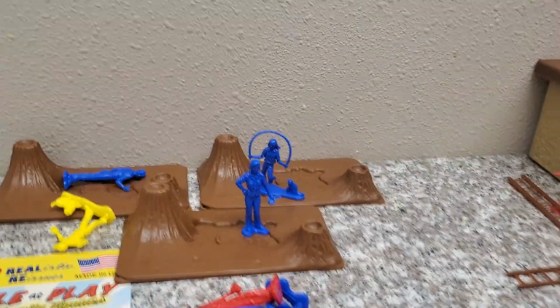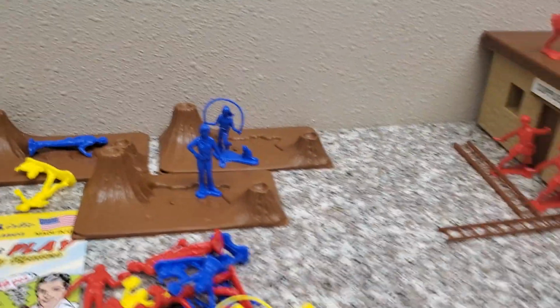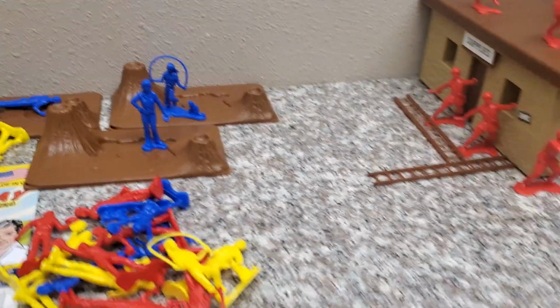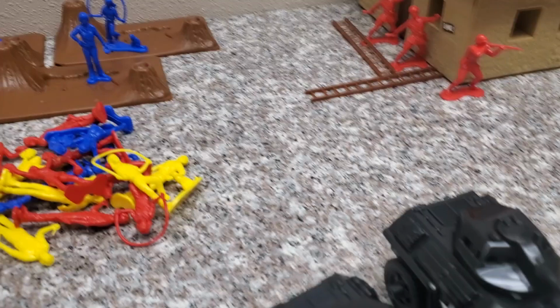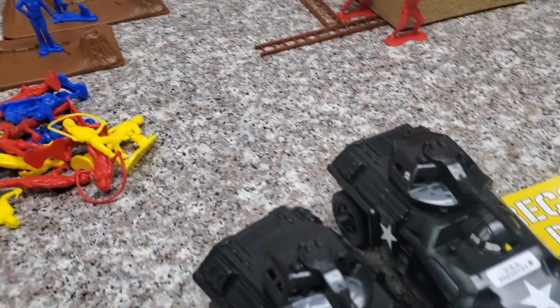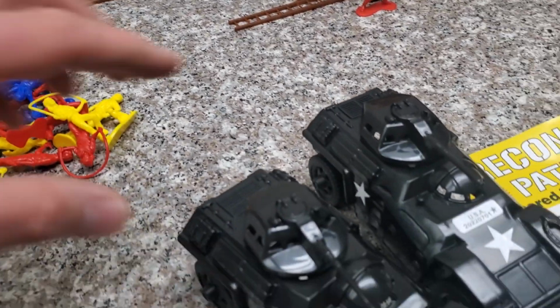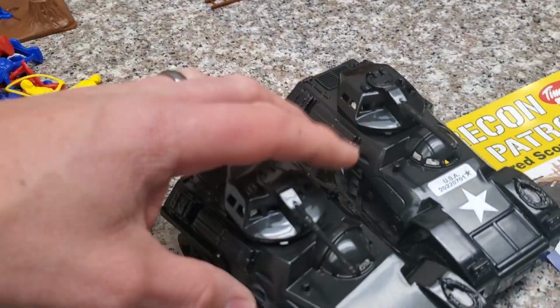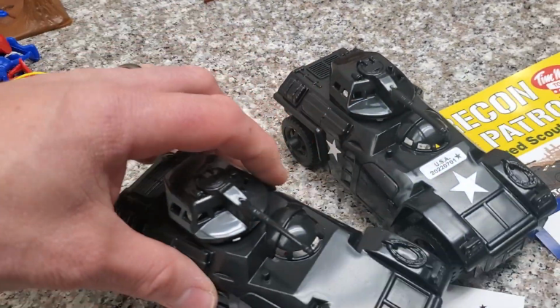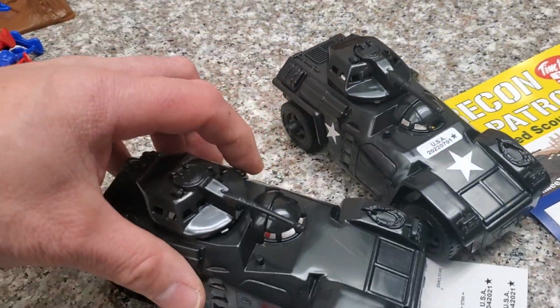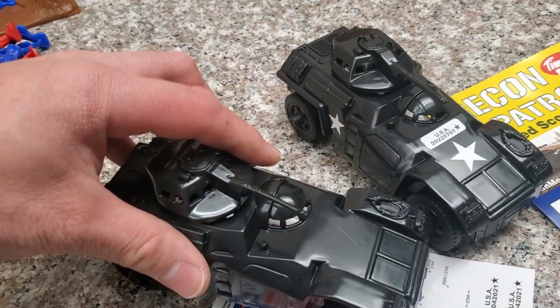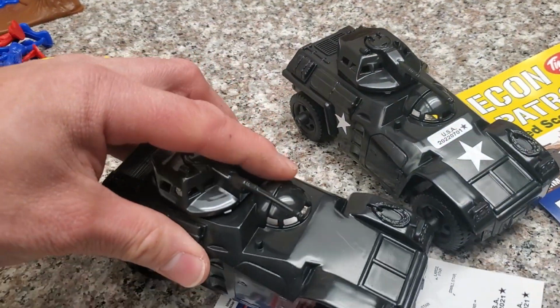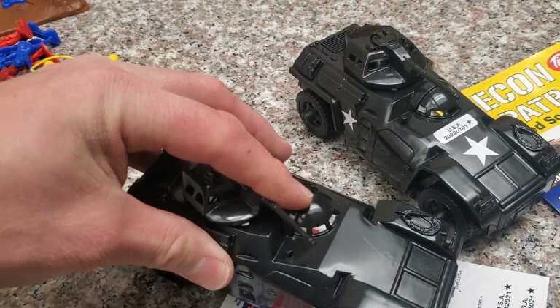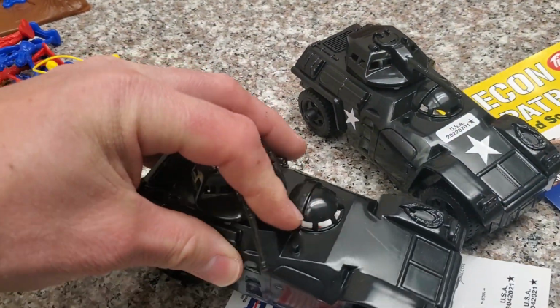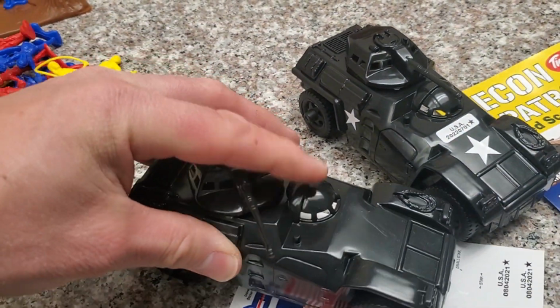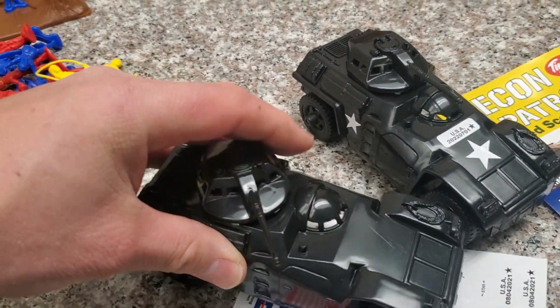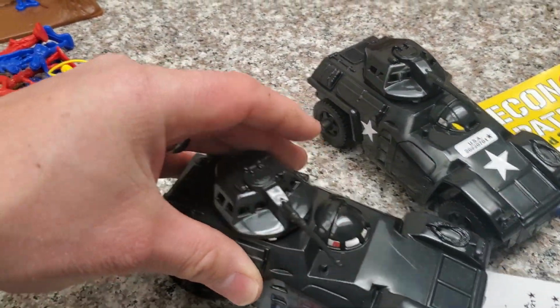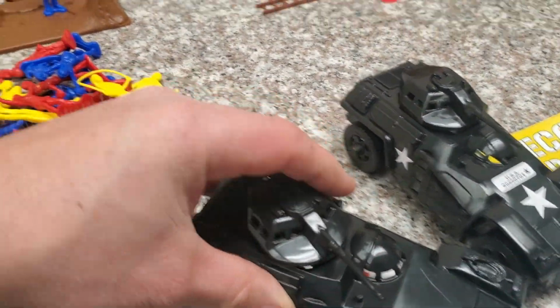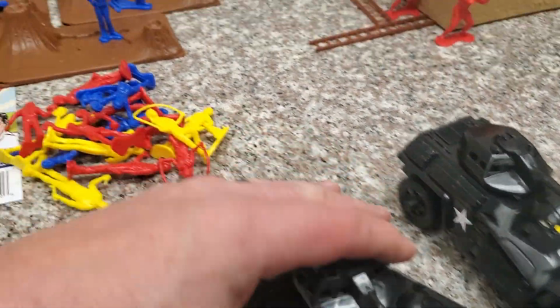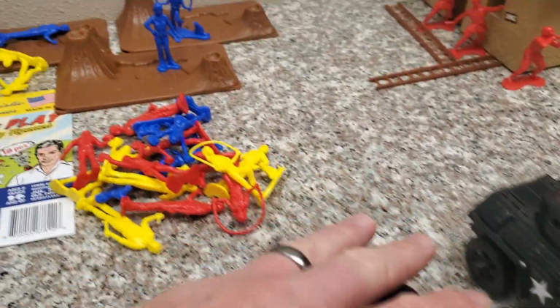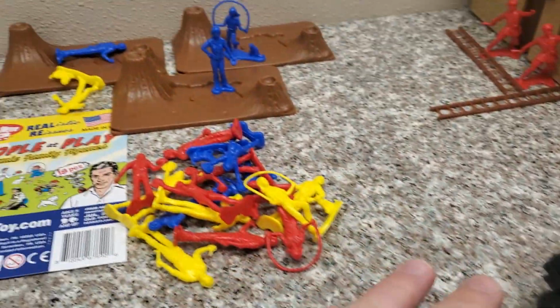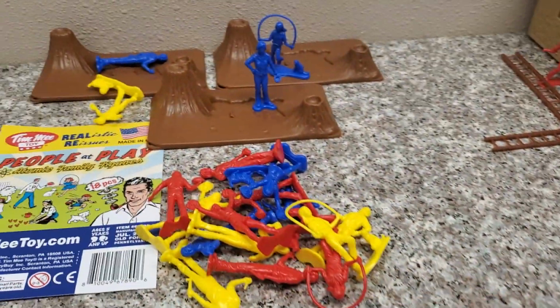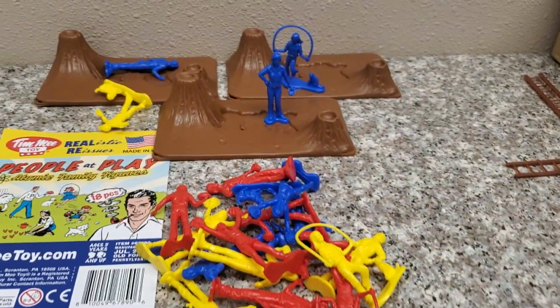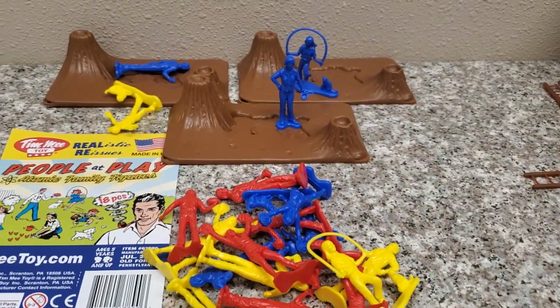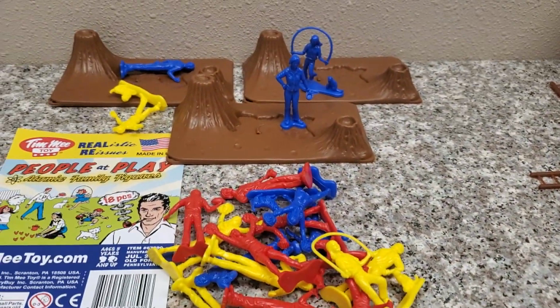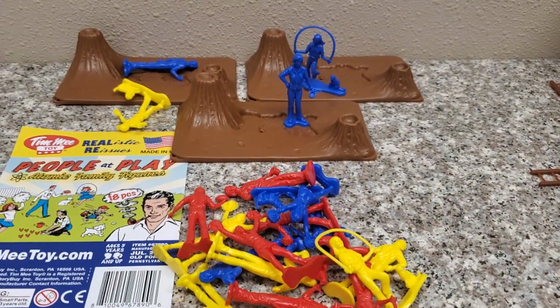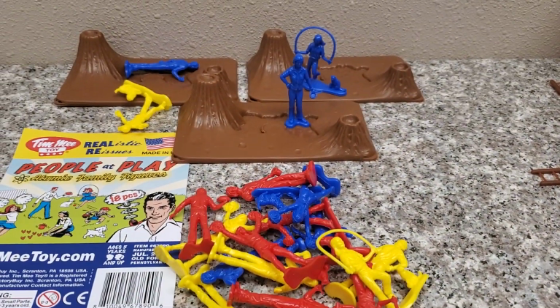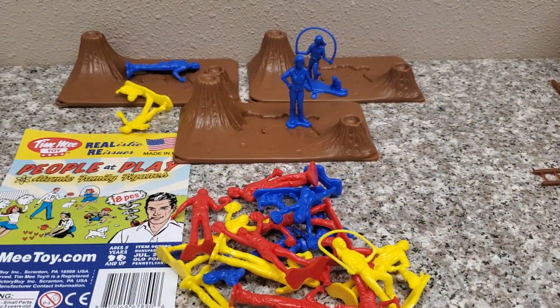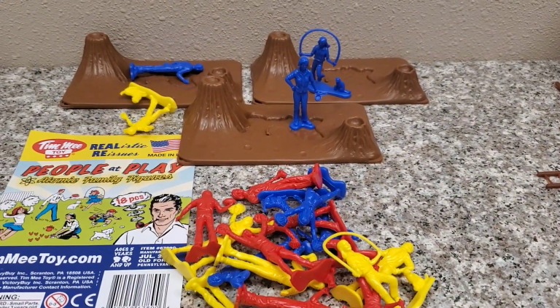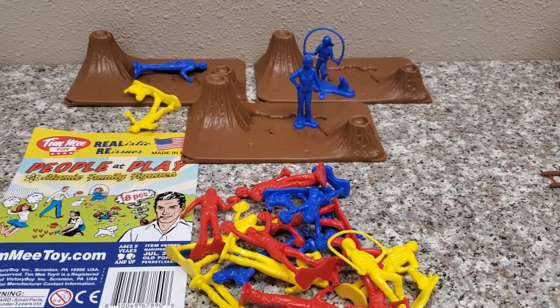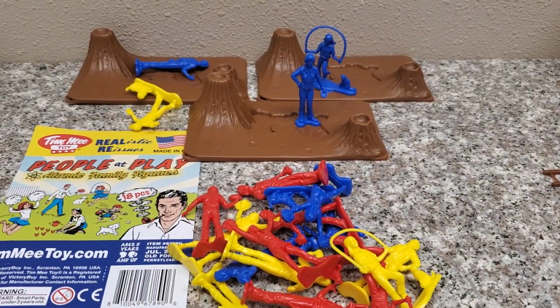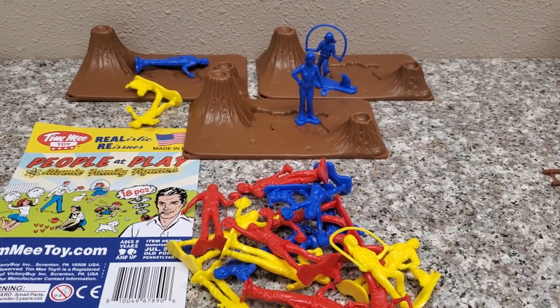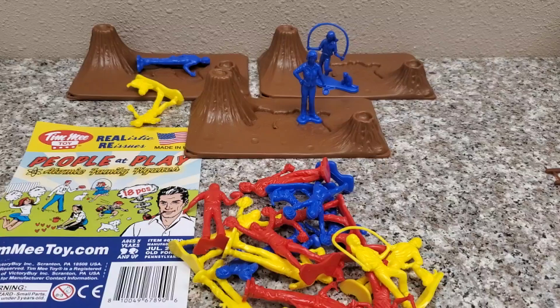Because in the next review, the Black Ops guys are showing up. But that's for the next review.